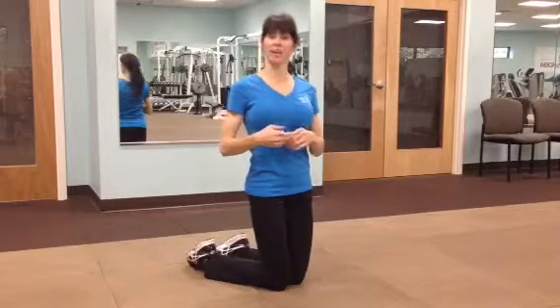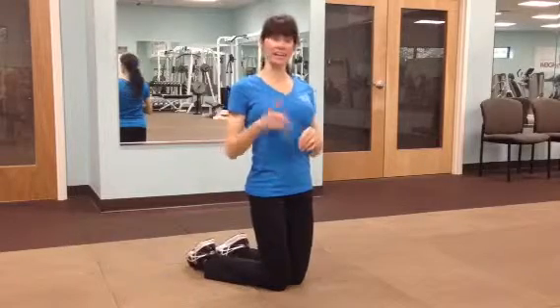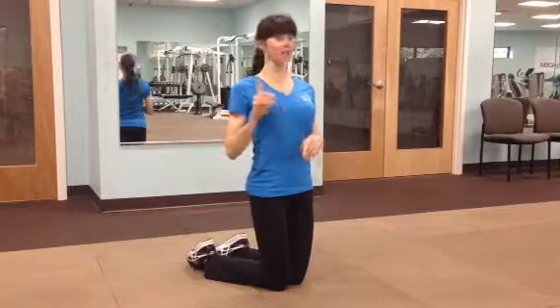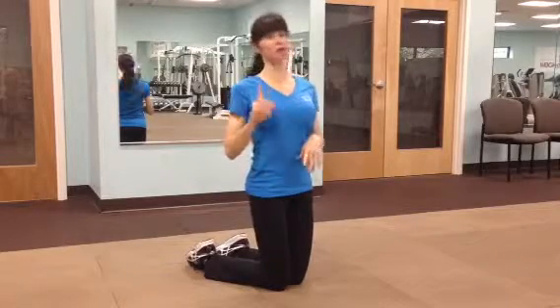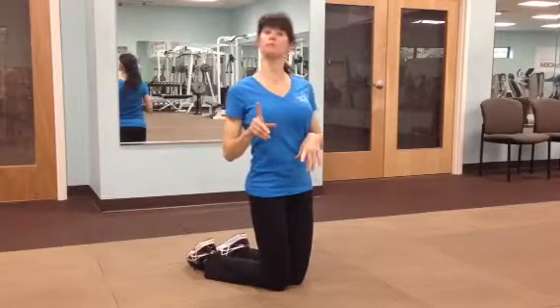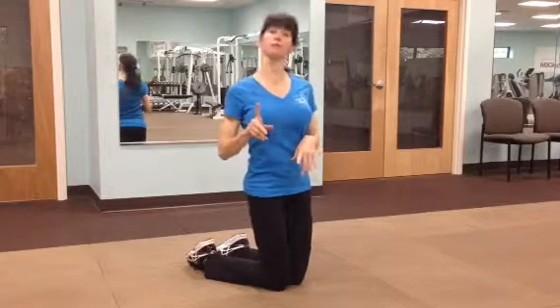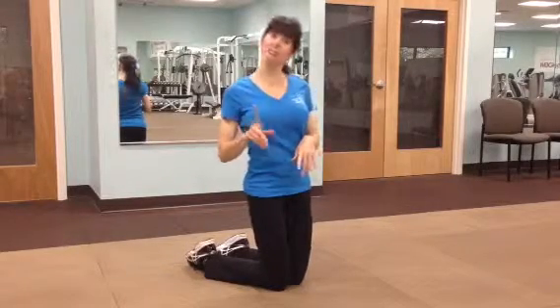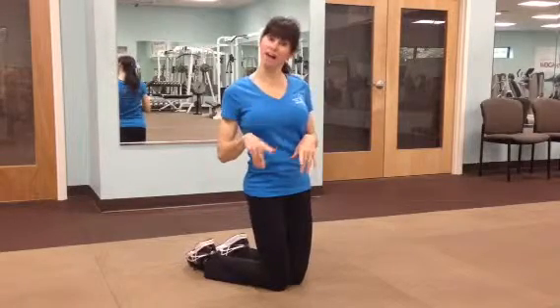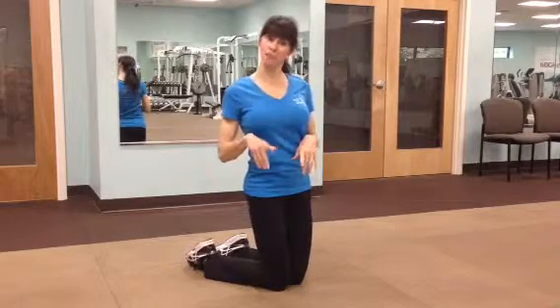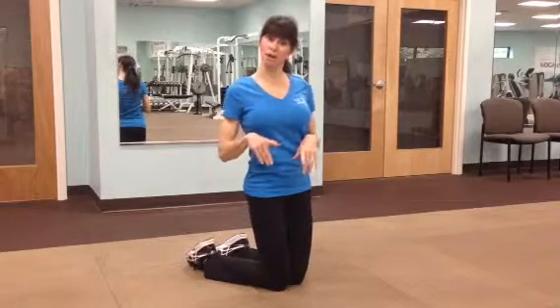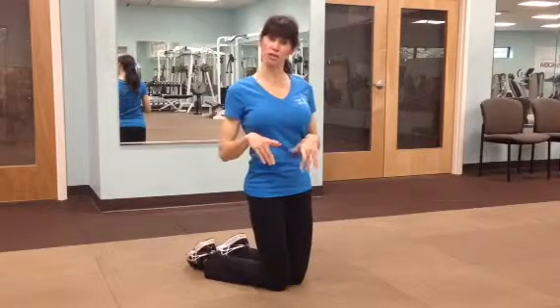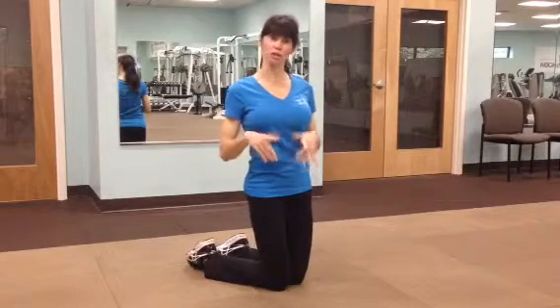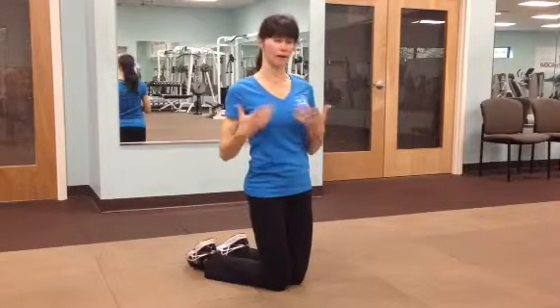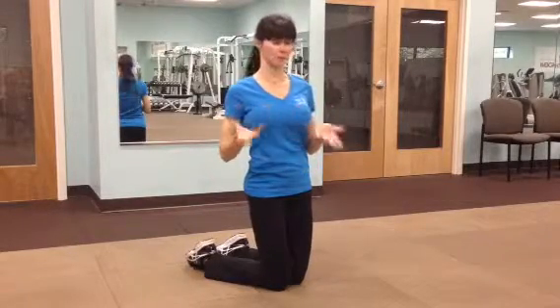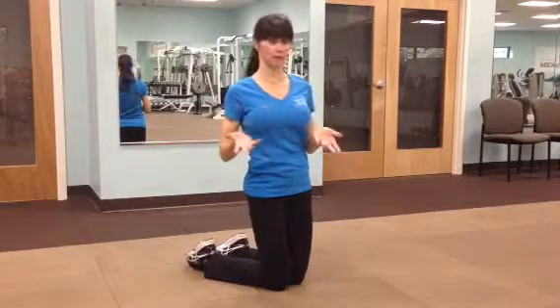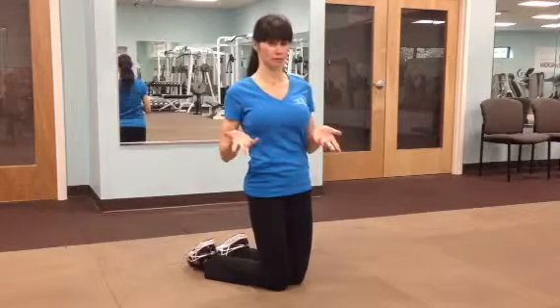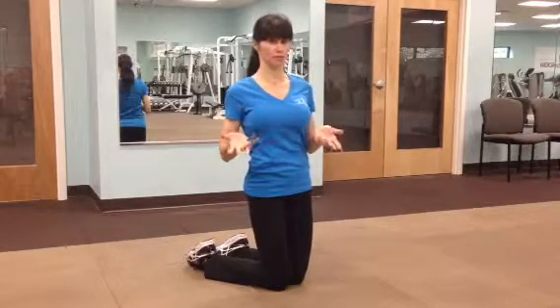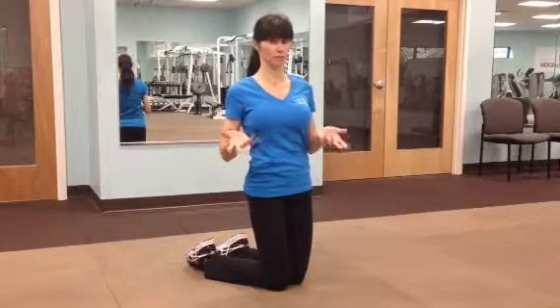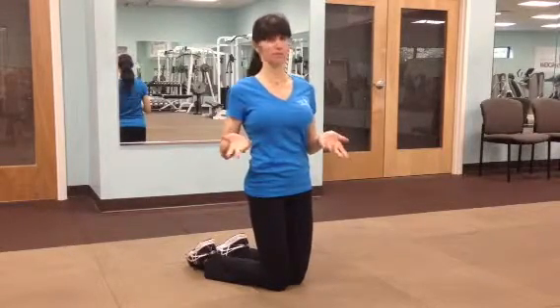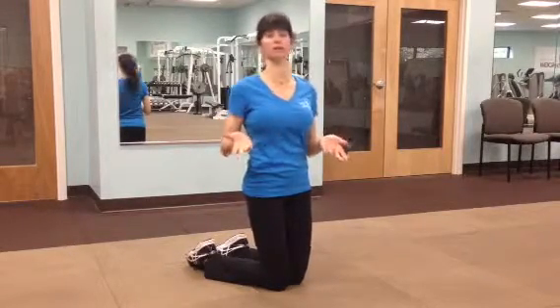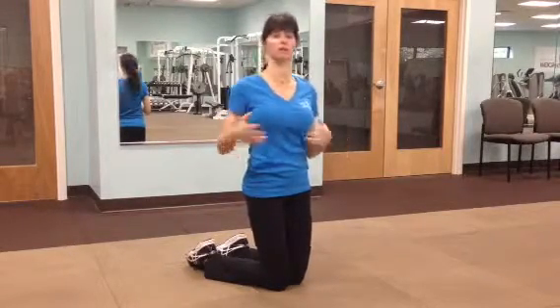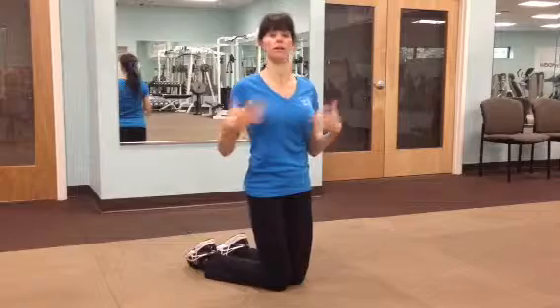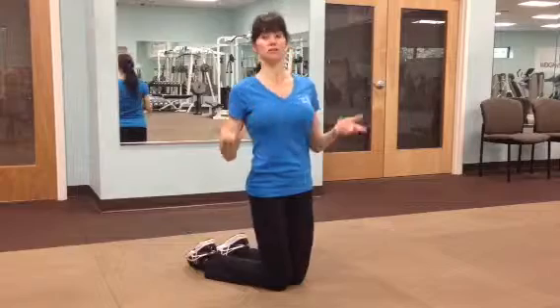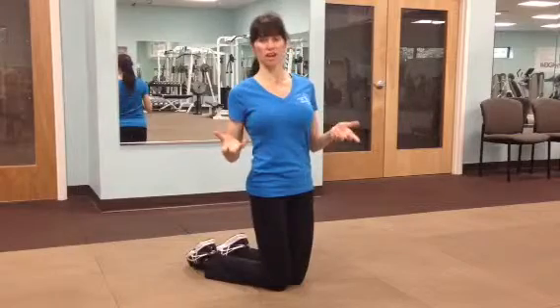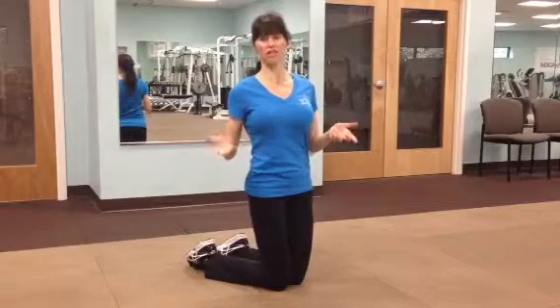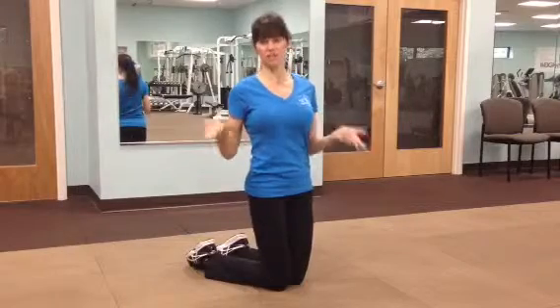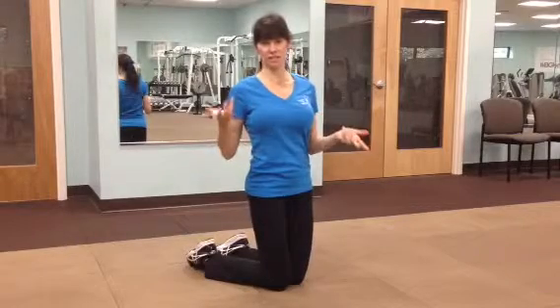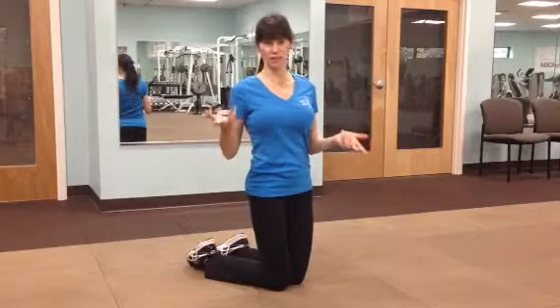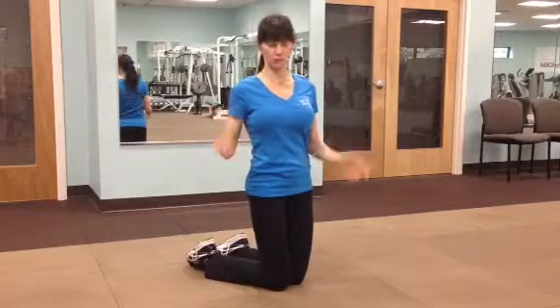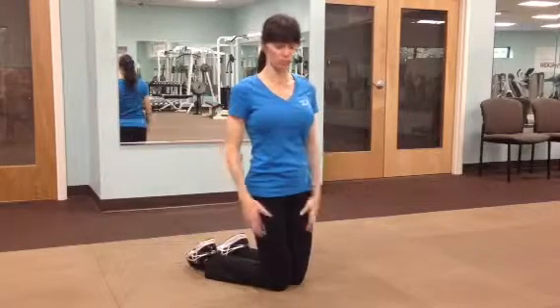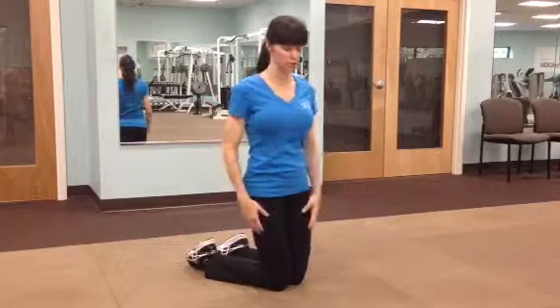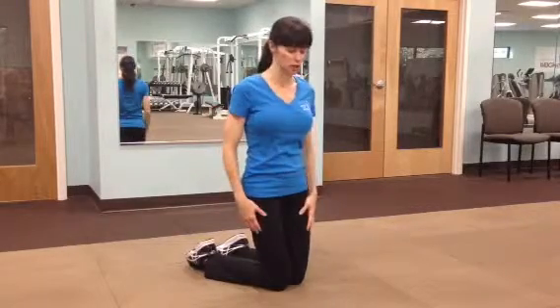Now, those people that have high blood pressure, you have to be careful of isometric contractions because they can raise your blood pressure.